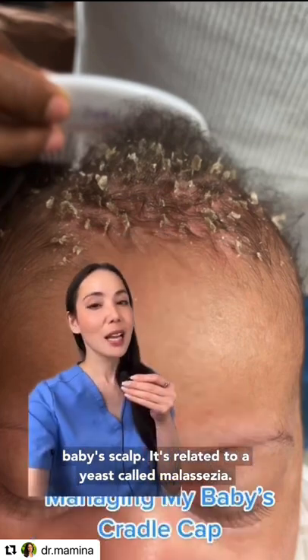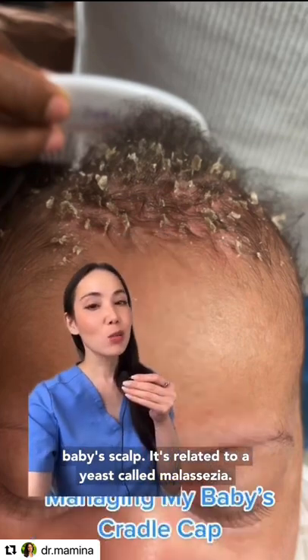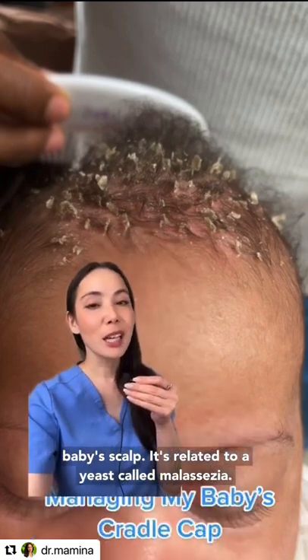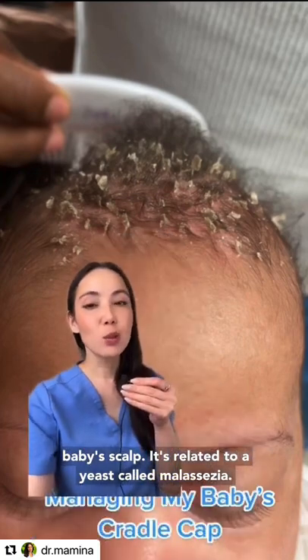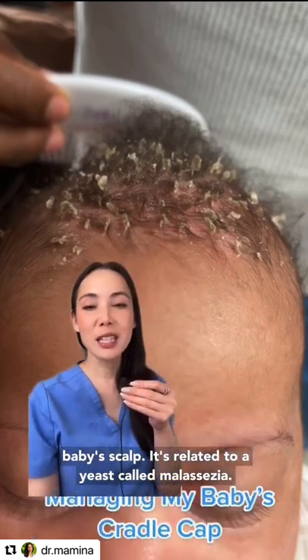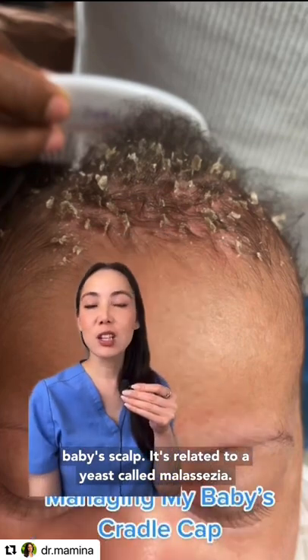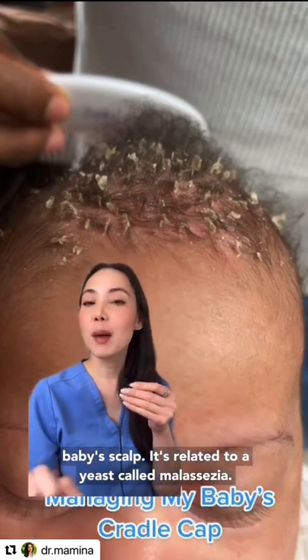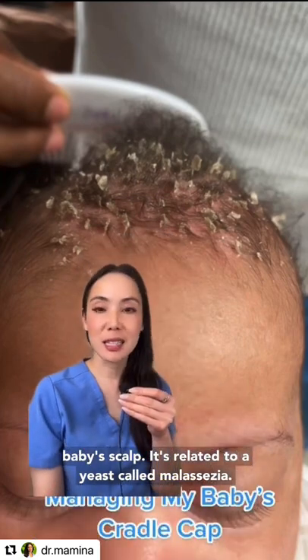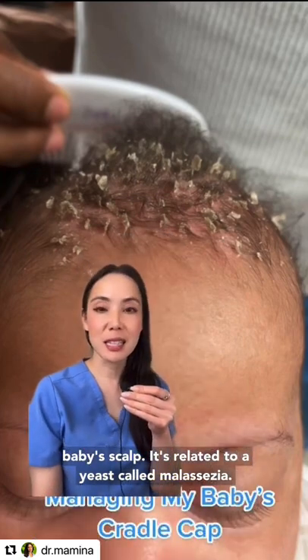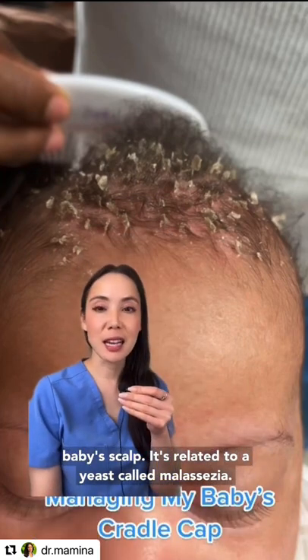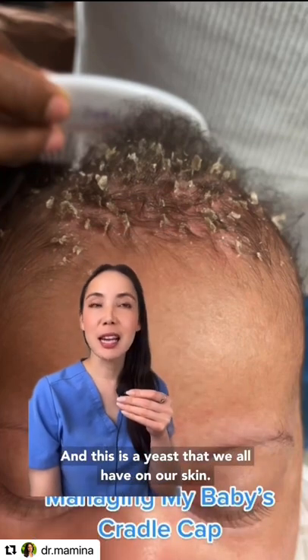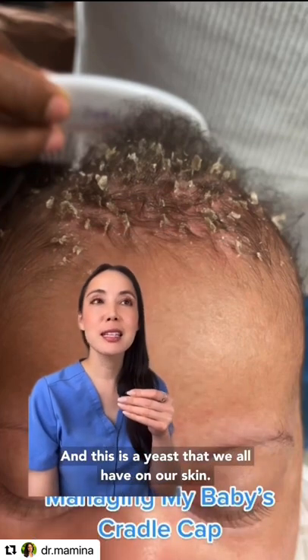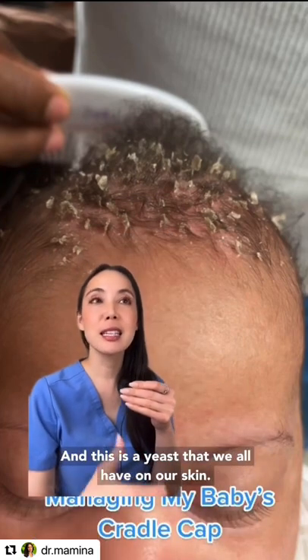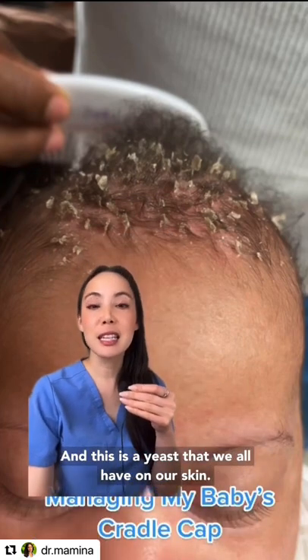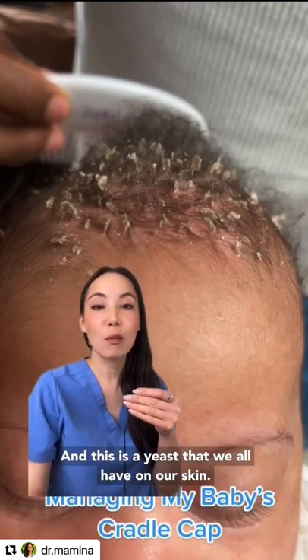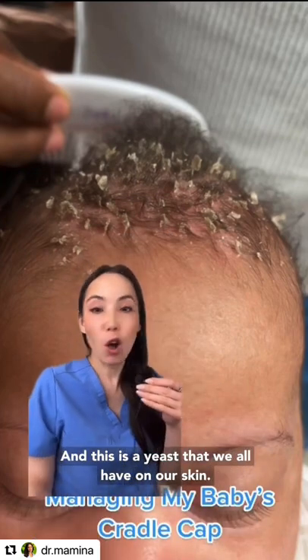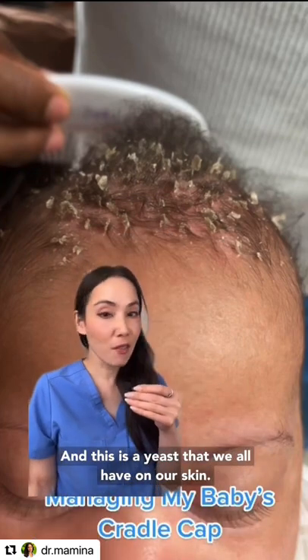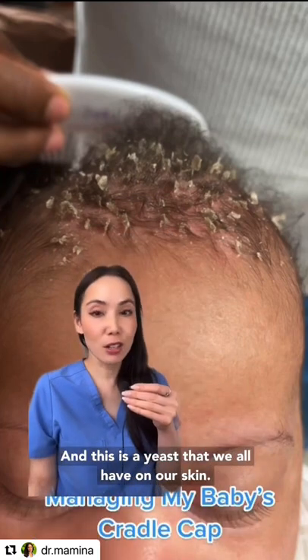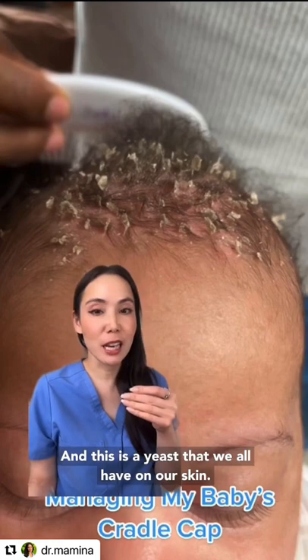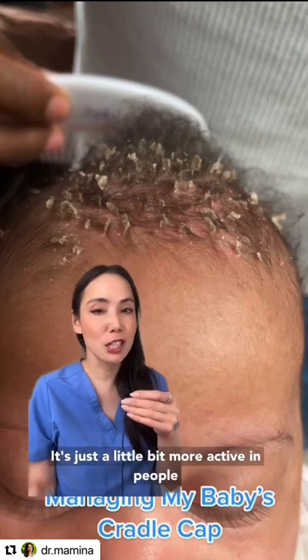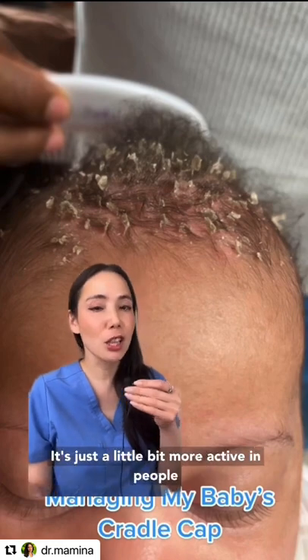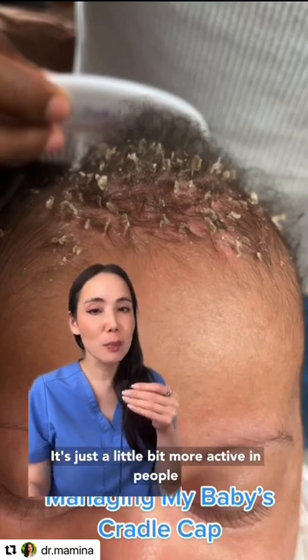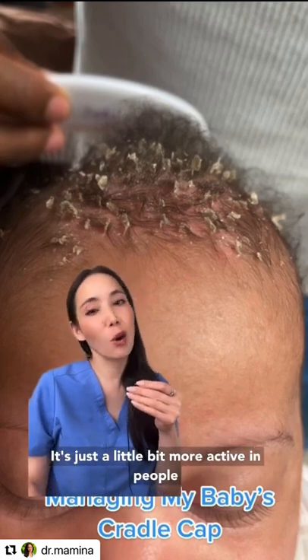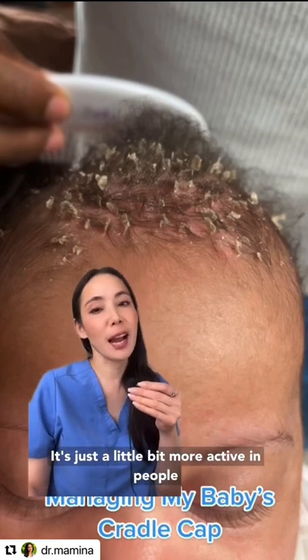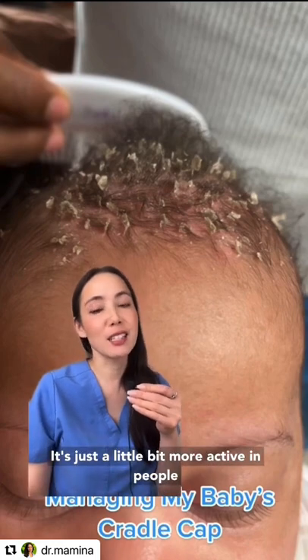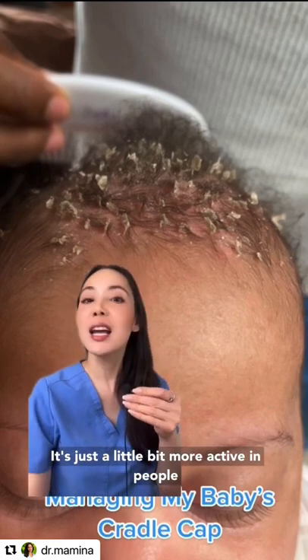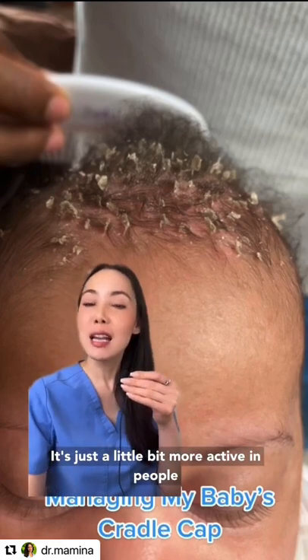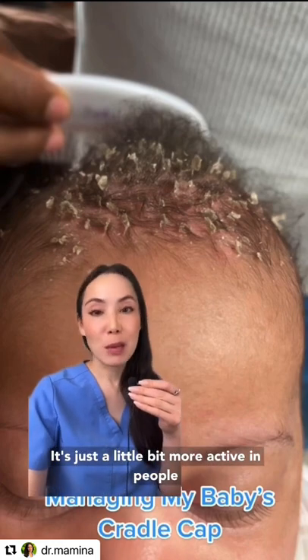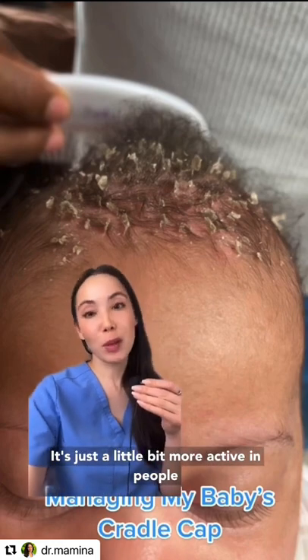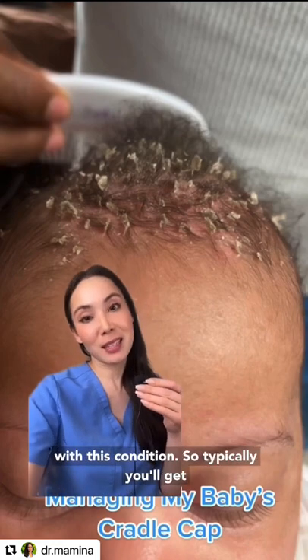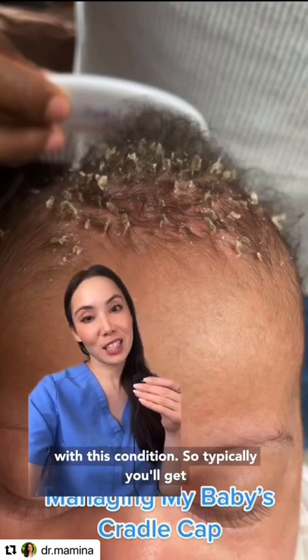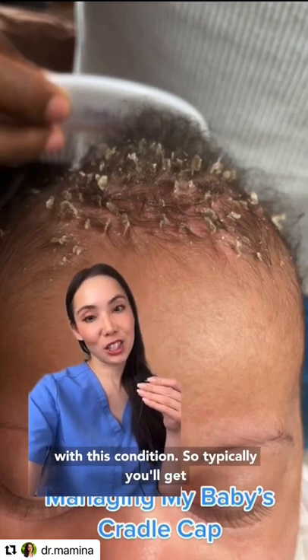It's related to a yeast called malassezia, and this is a yeast that we all have on our skin. It's just a little bit more active in people with this condition.